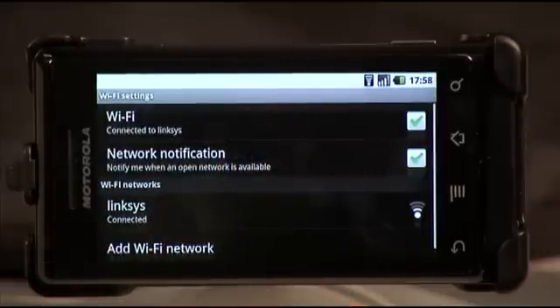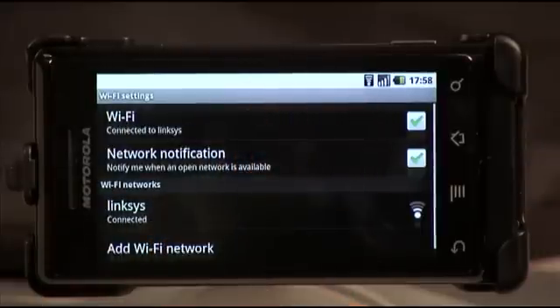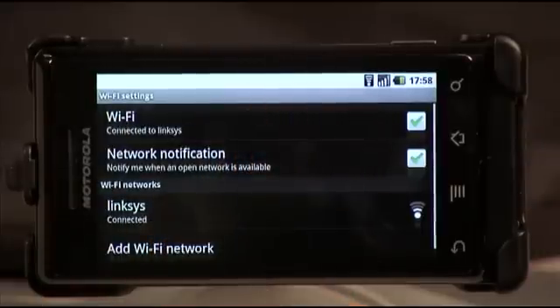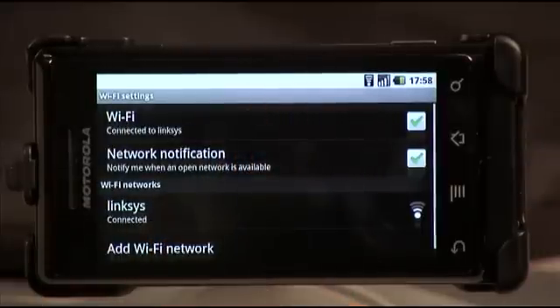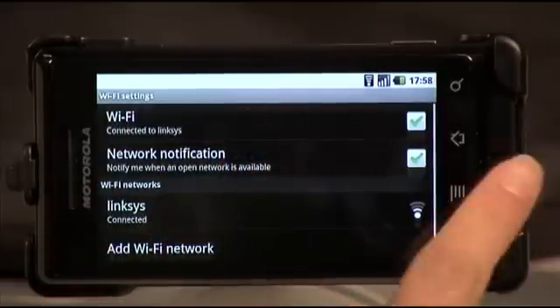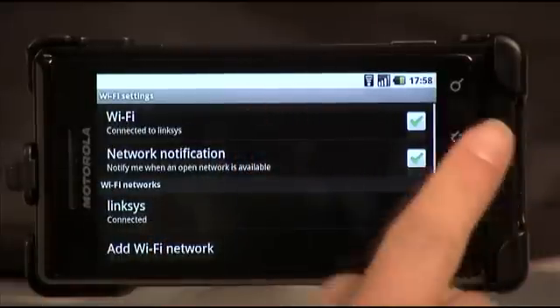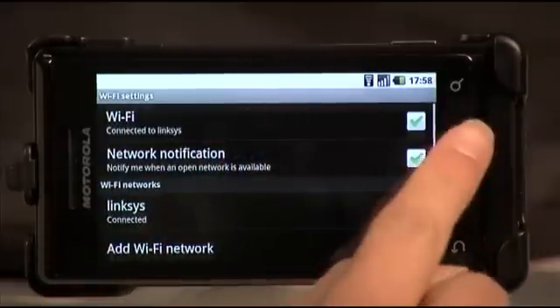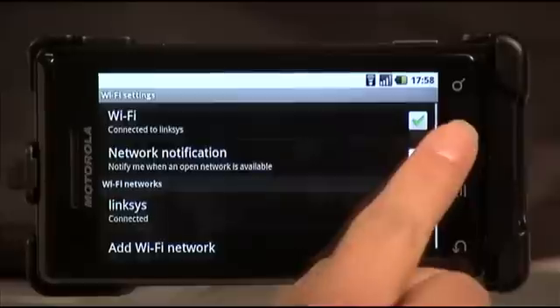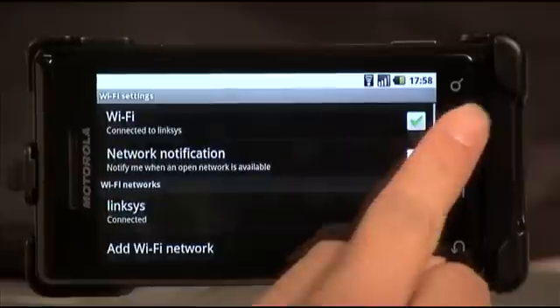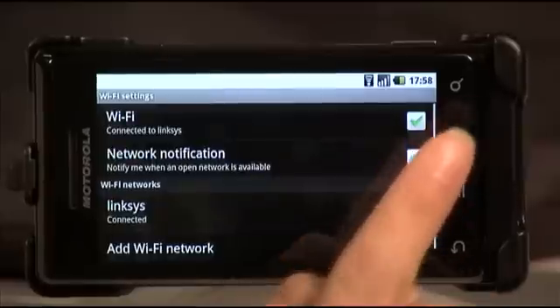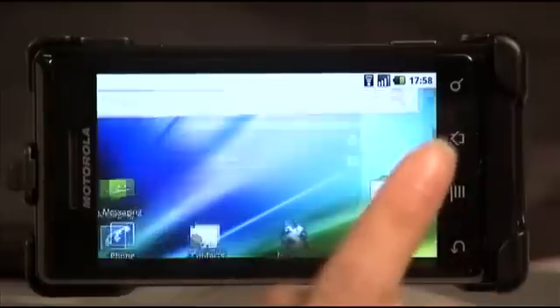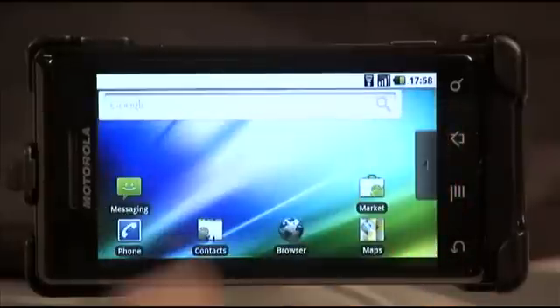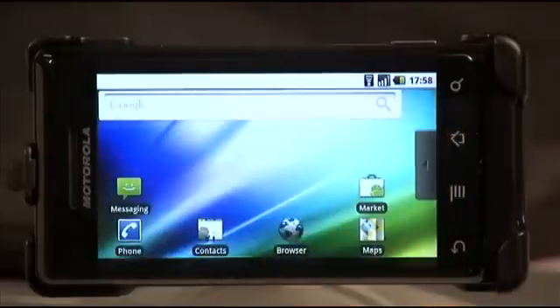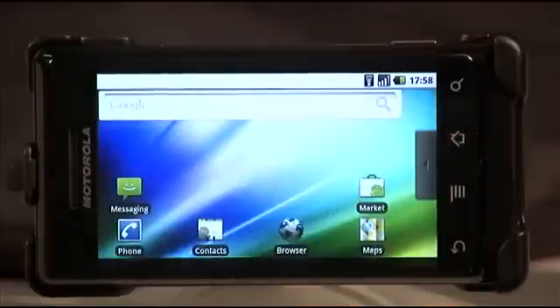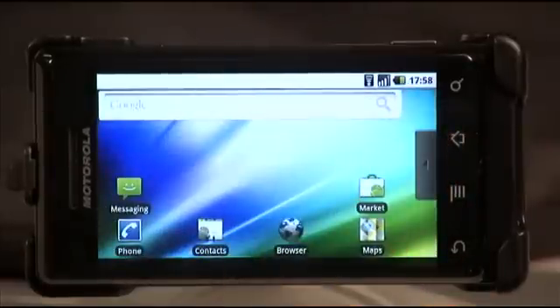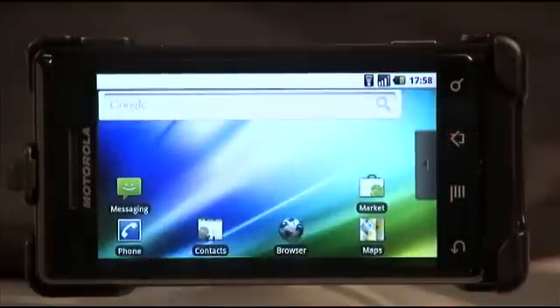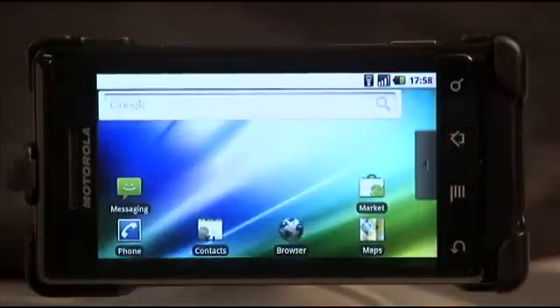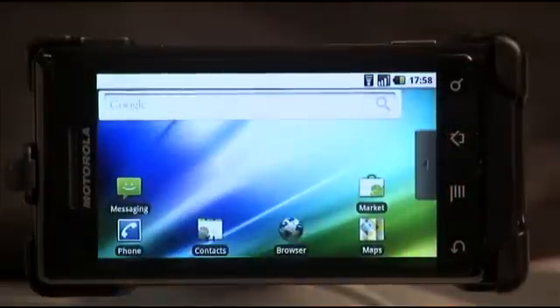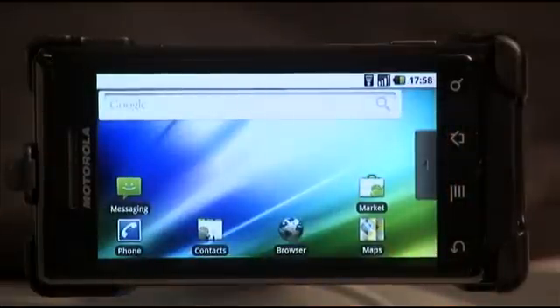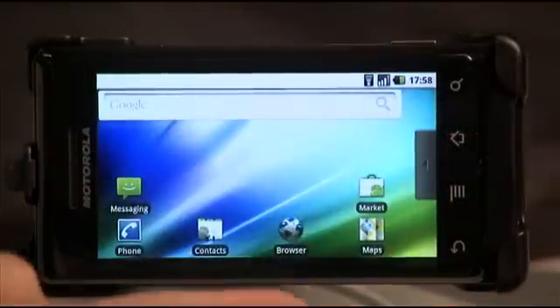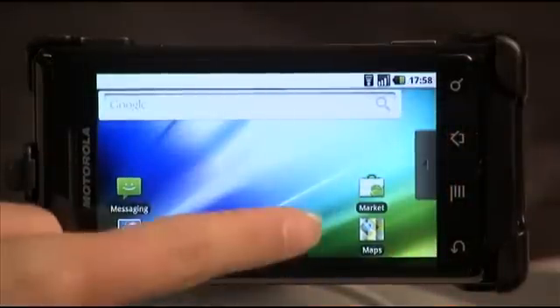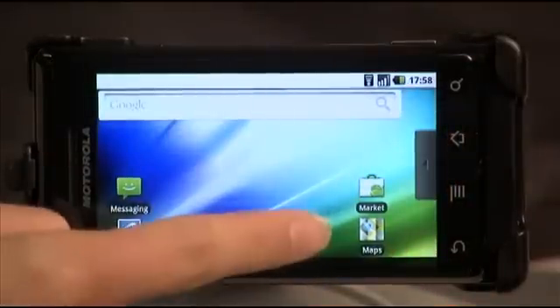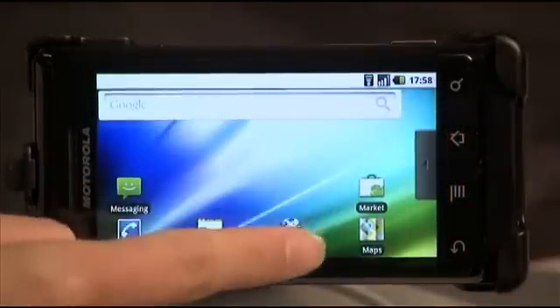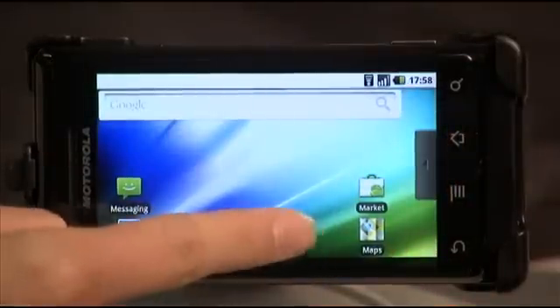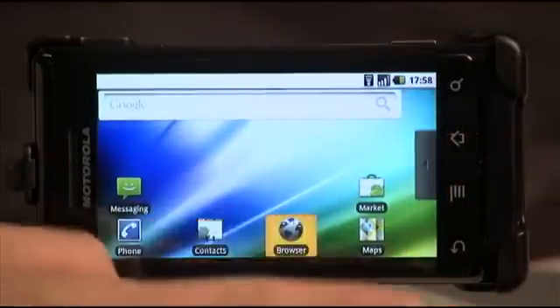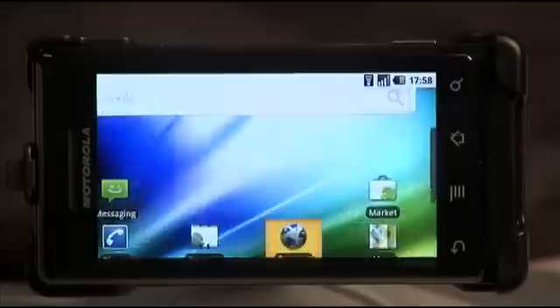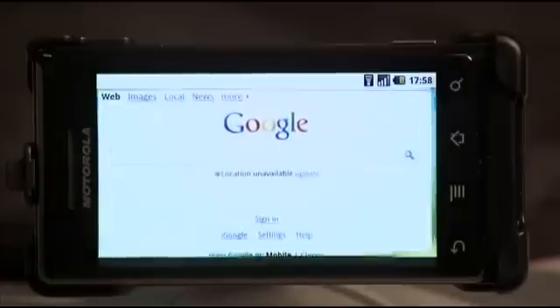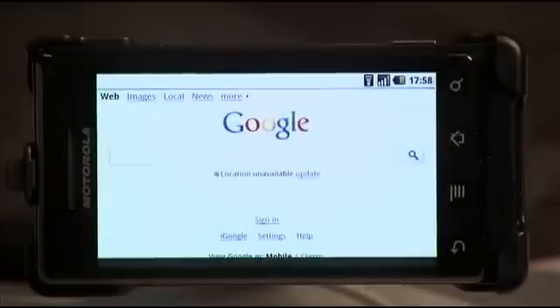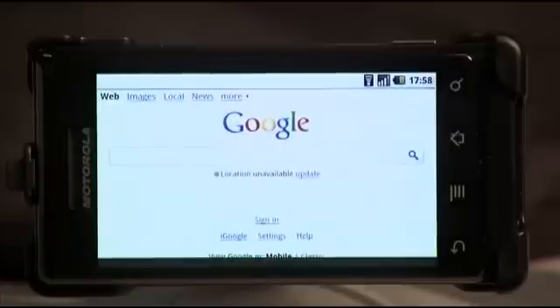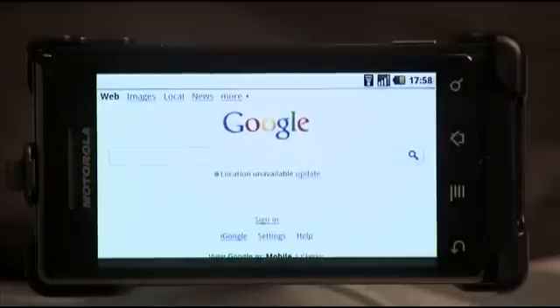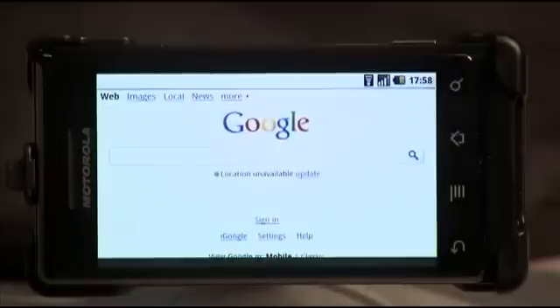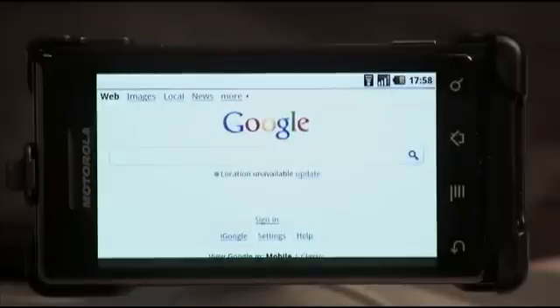Then you want to go to your home screen, and then you want to click the browser icon and you're connected to the internet.